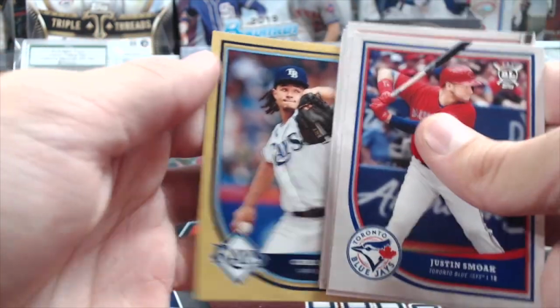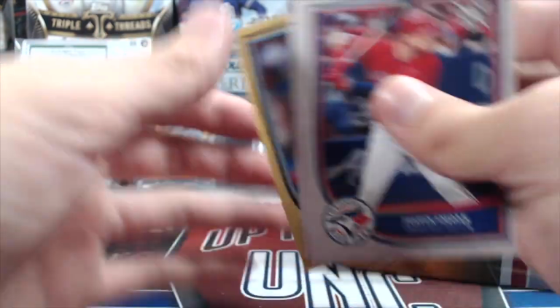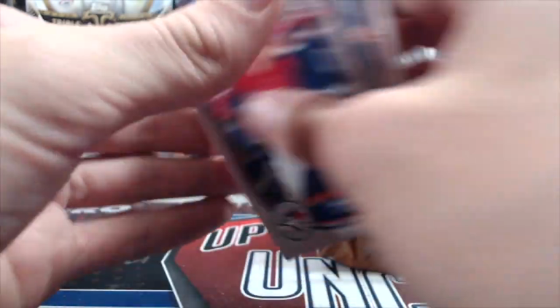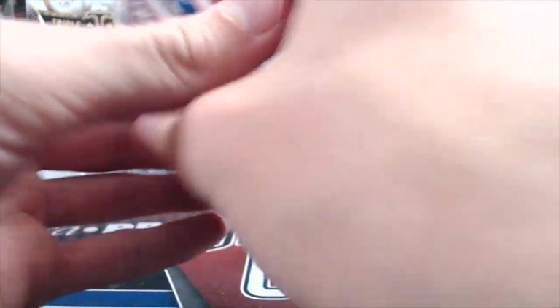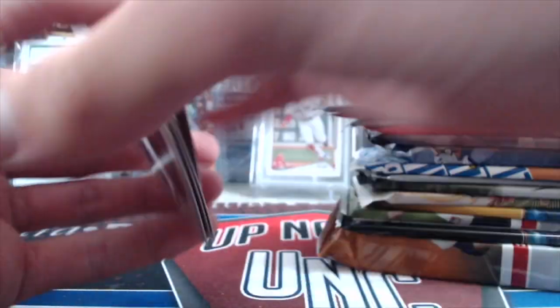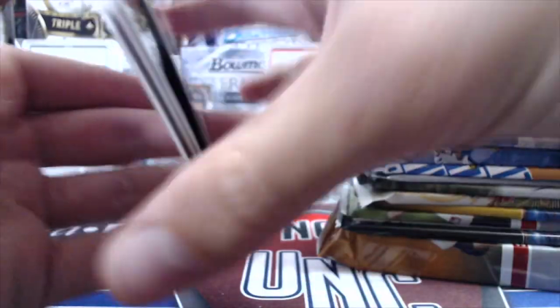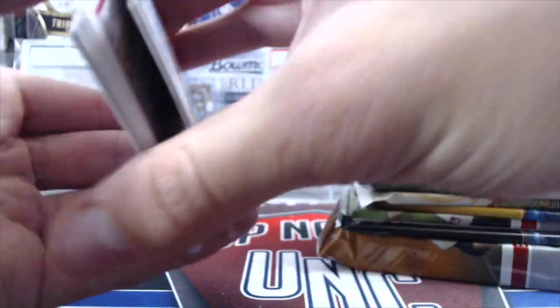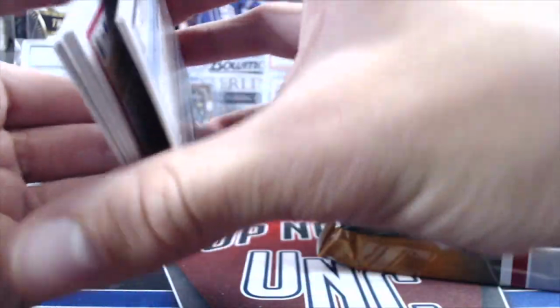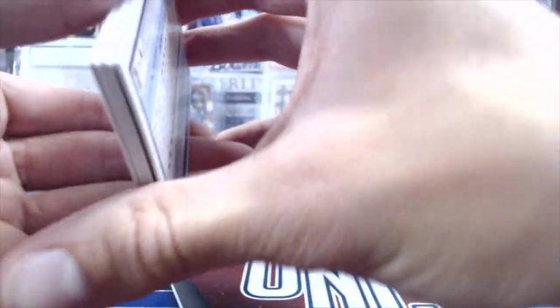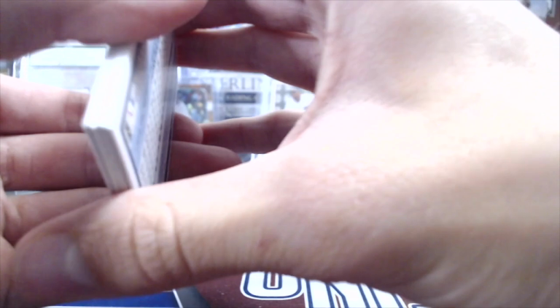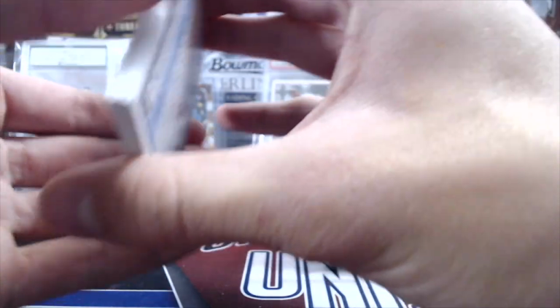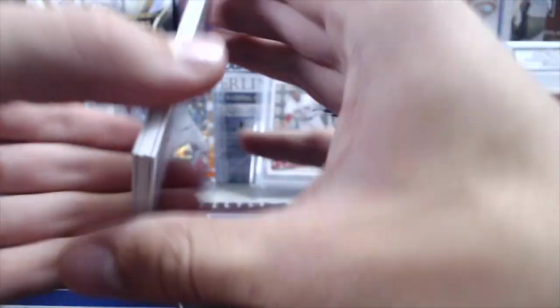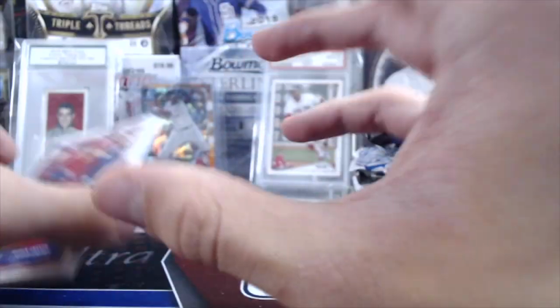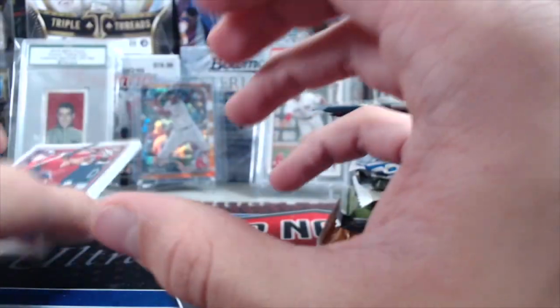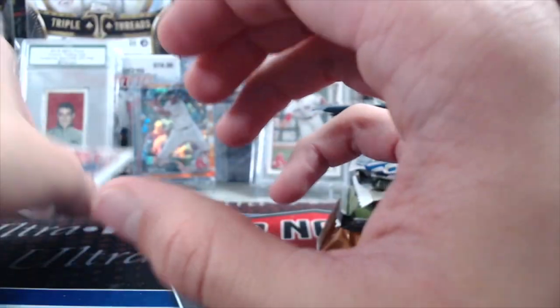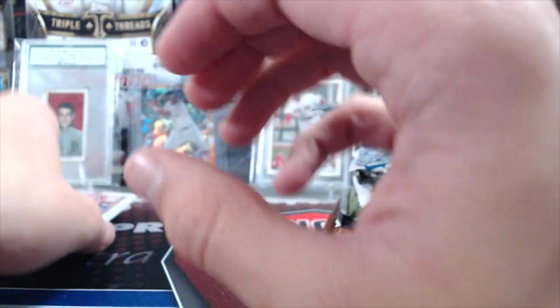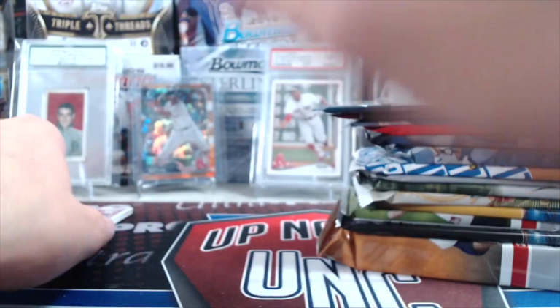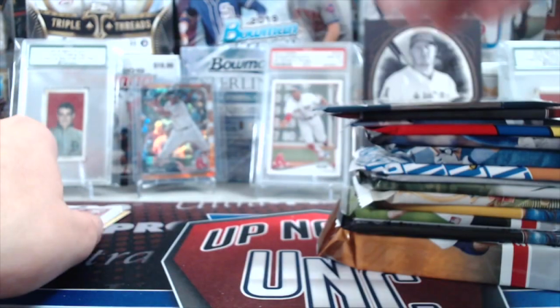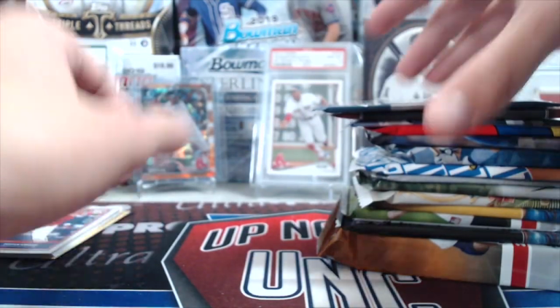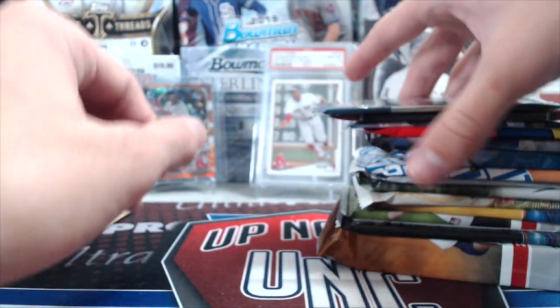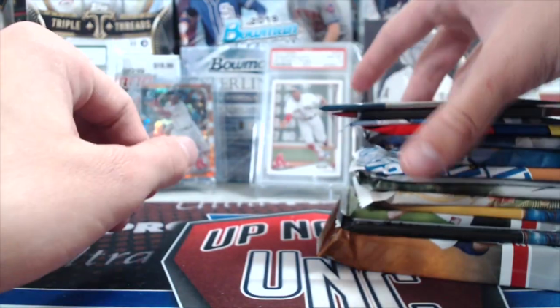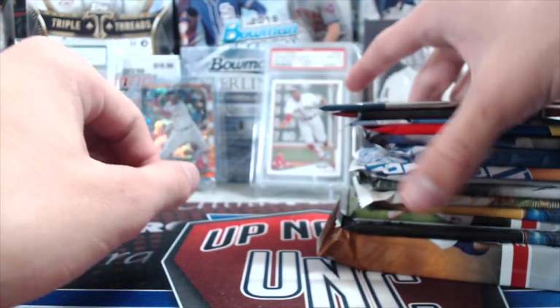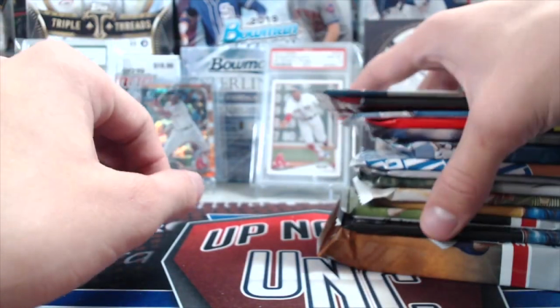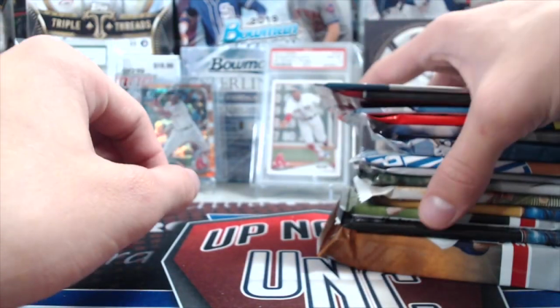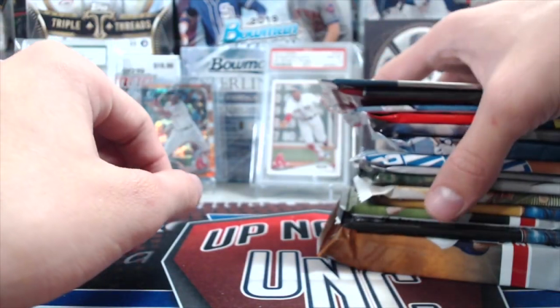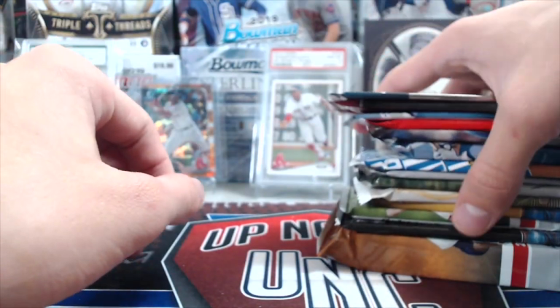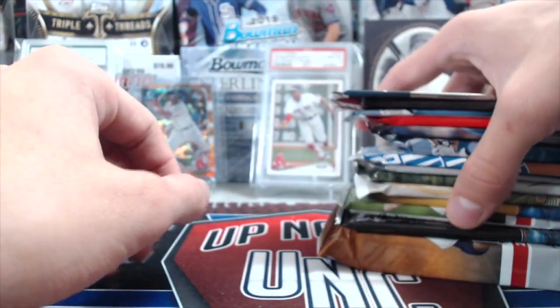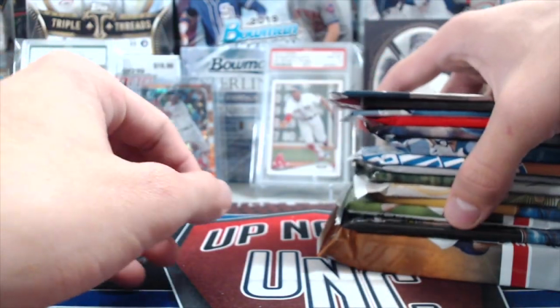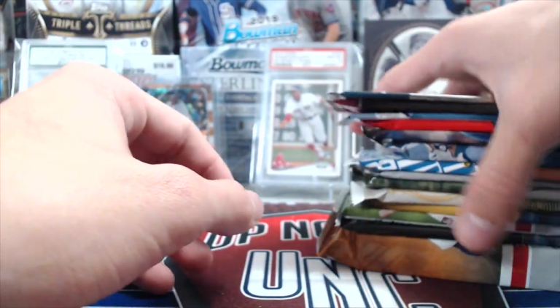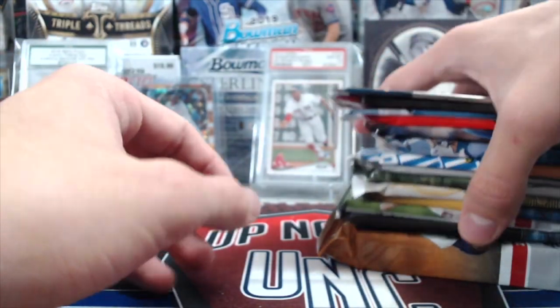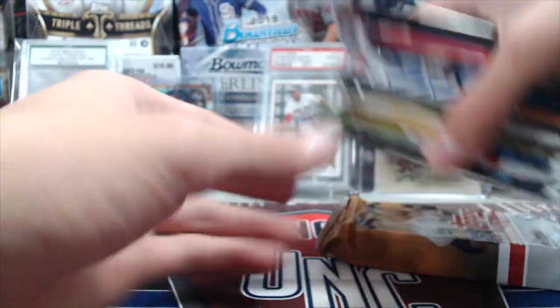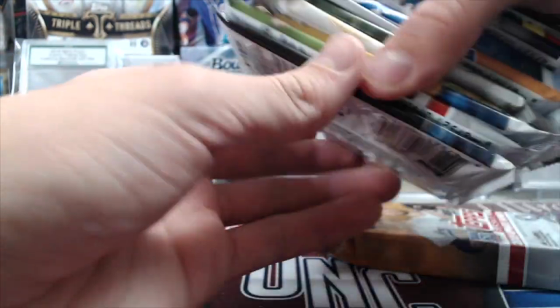Chris Archer. The cardstock on them isn't like Opening Day, where it's paper thin. It's a little thicker.